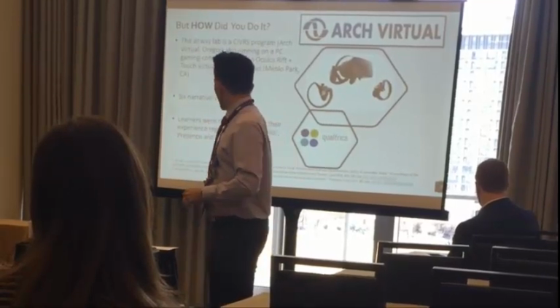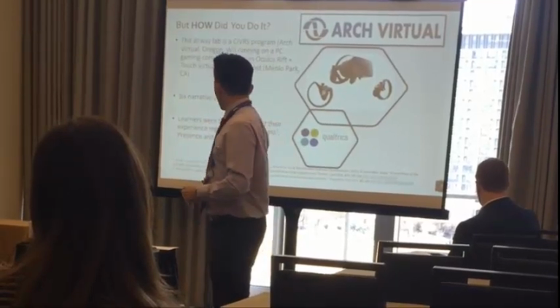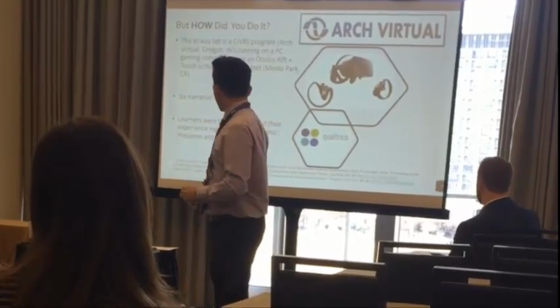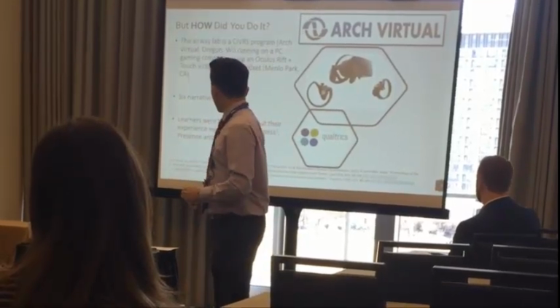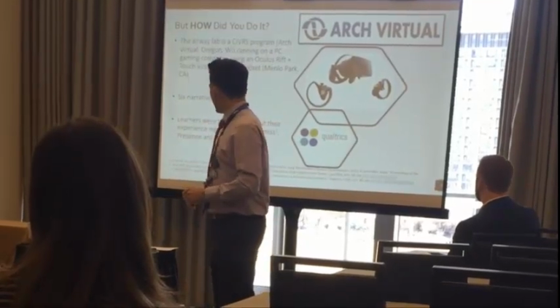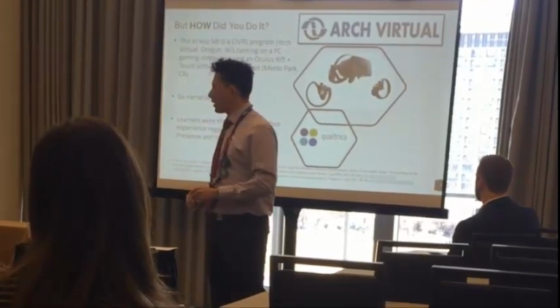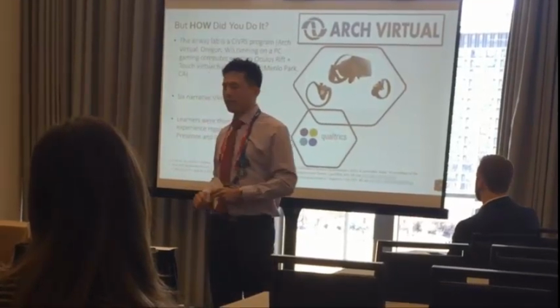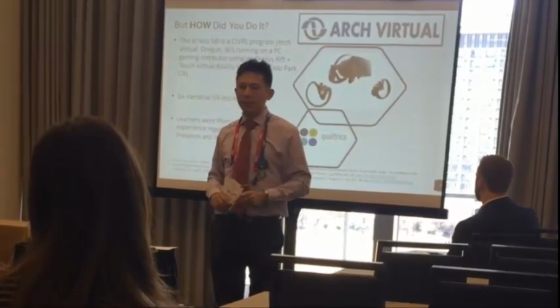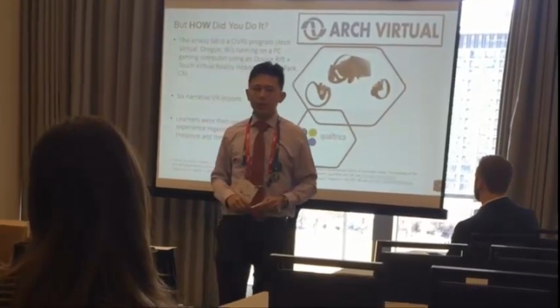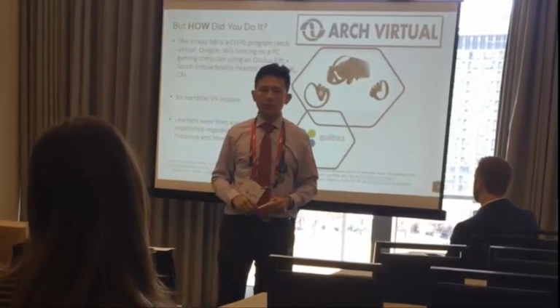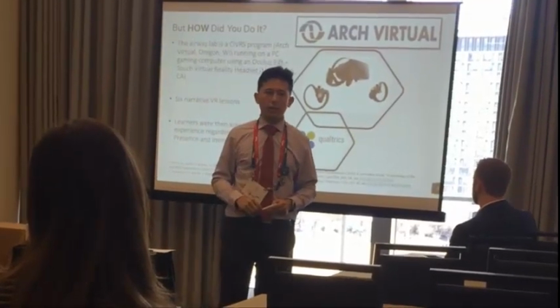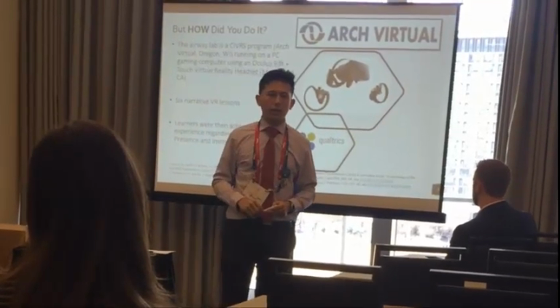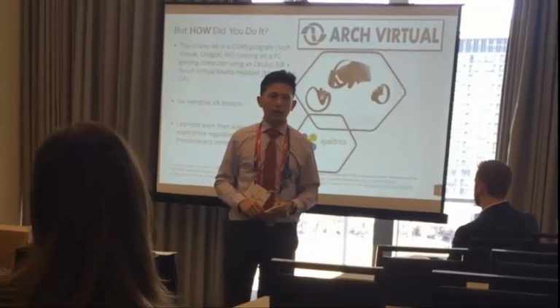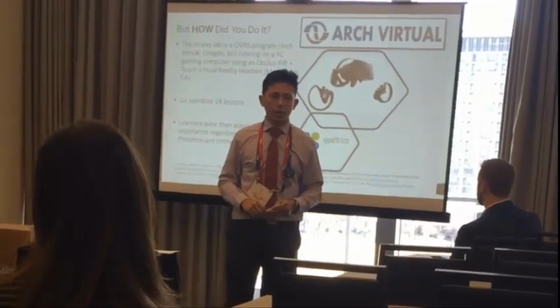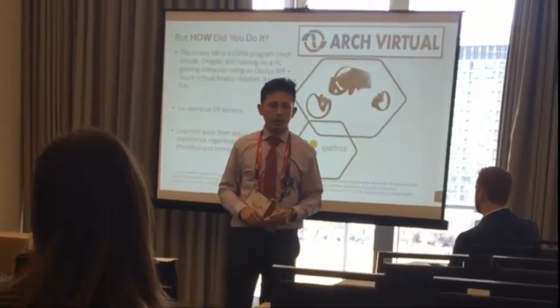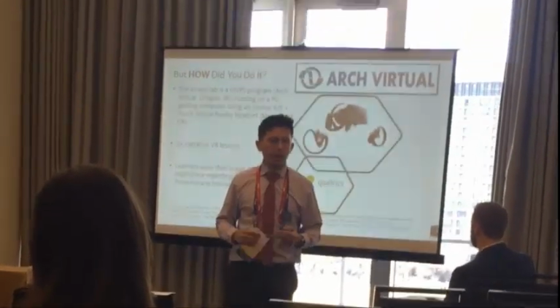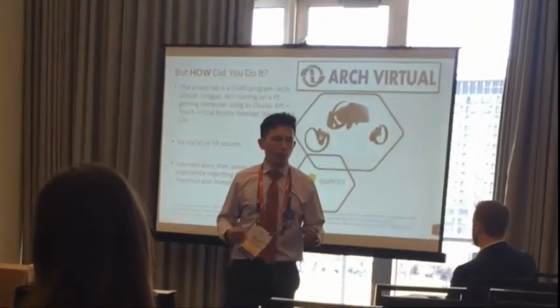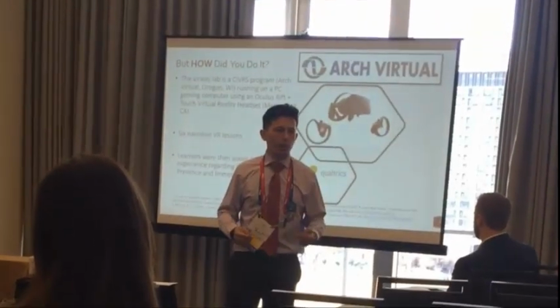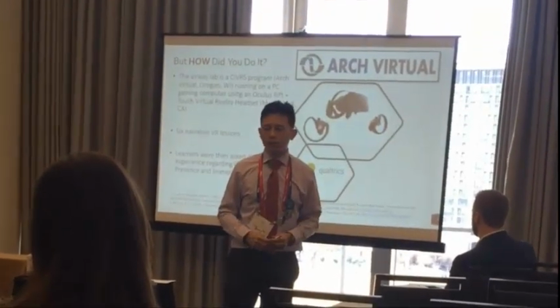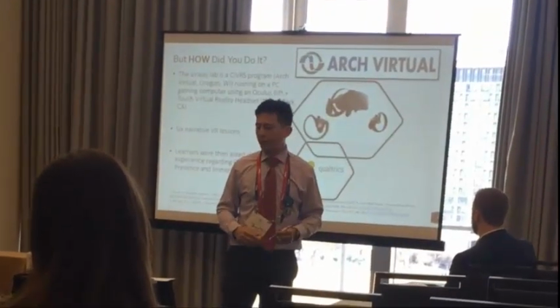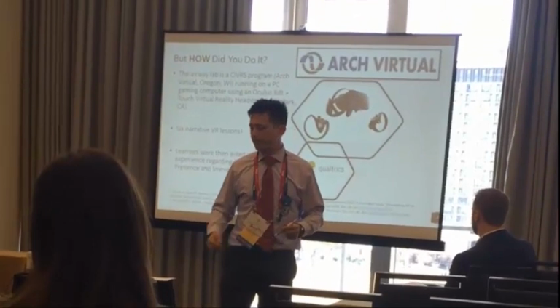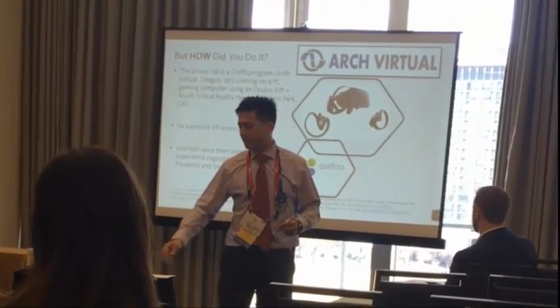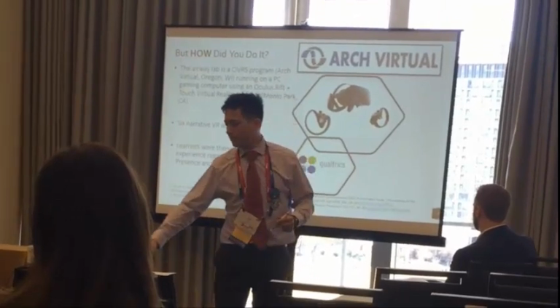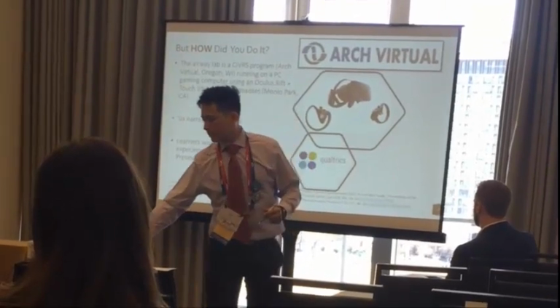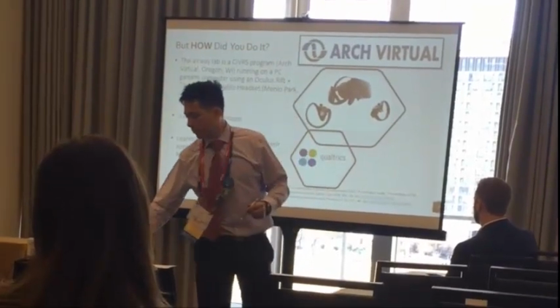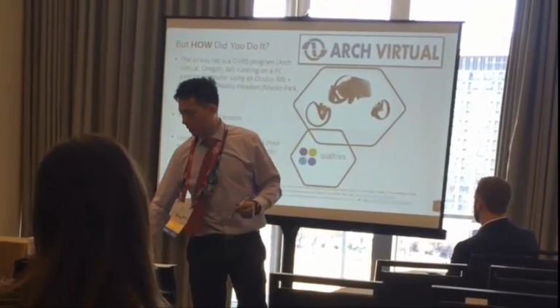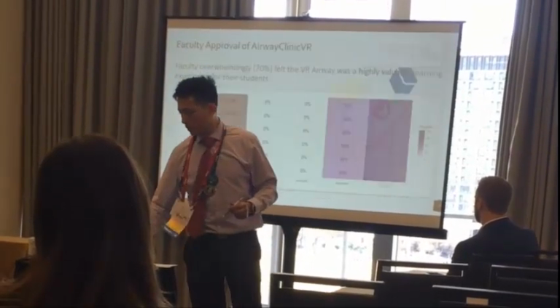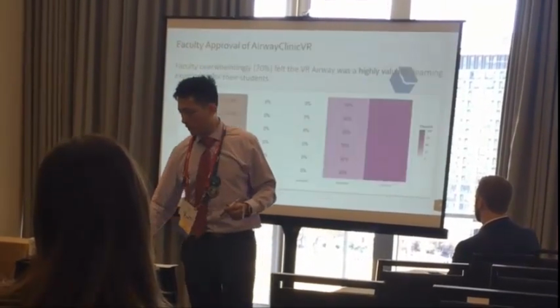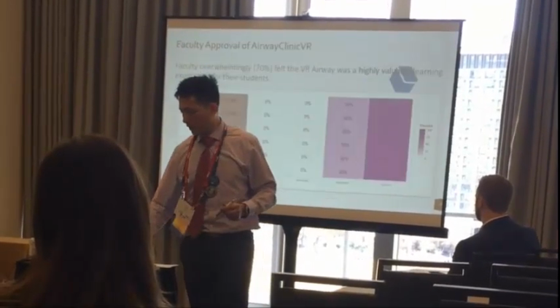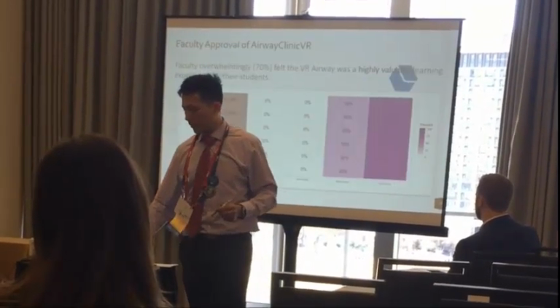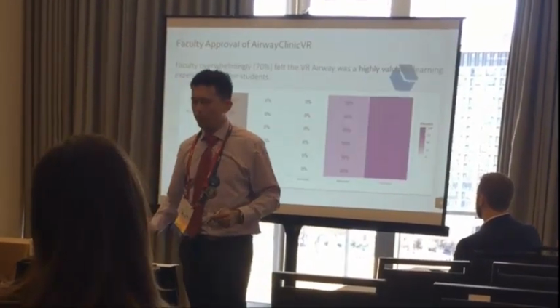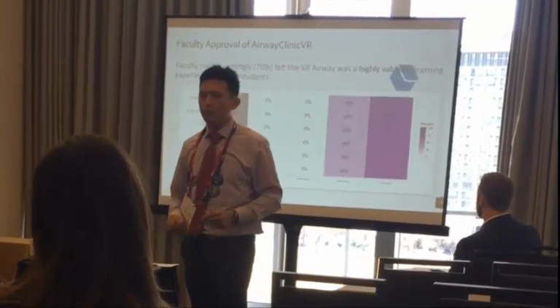The survey itself is done on Qualtrics, a web-based survey tool. I'm sure many of you have used that before.